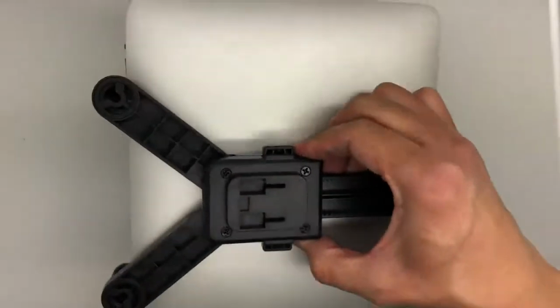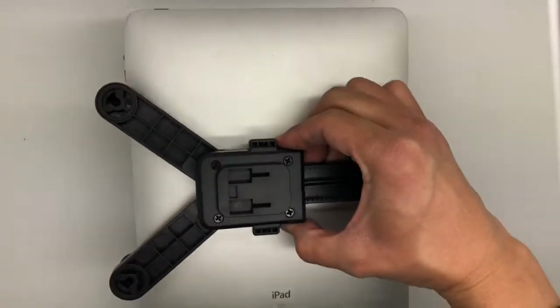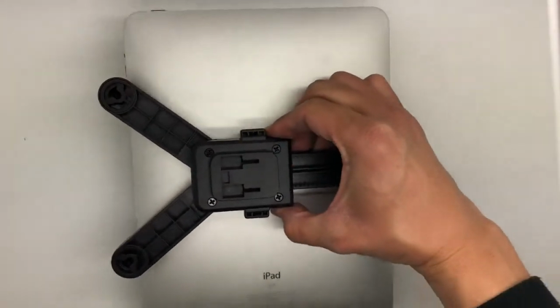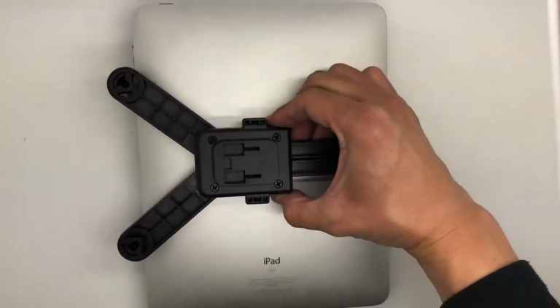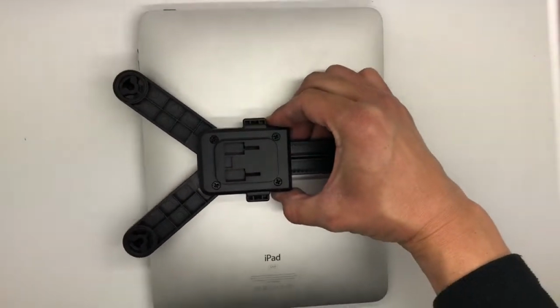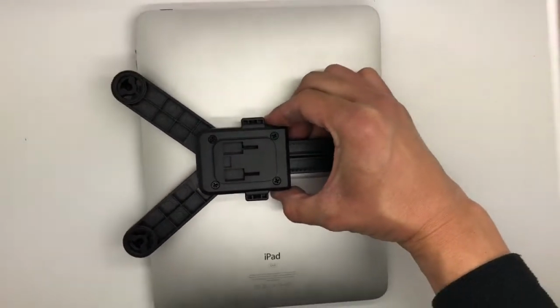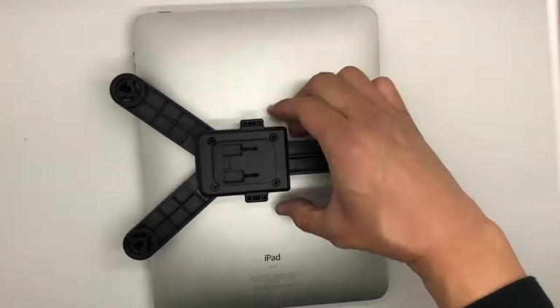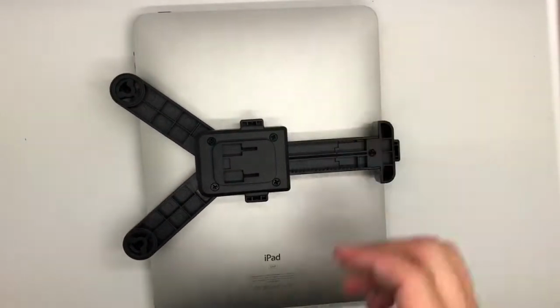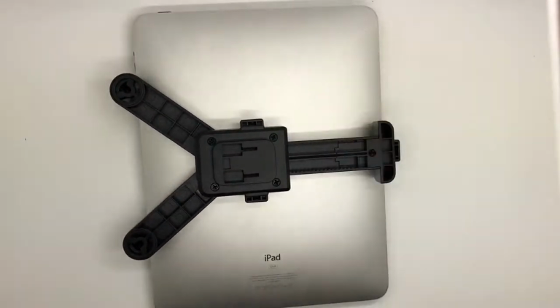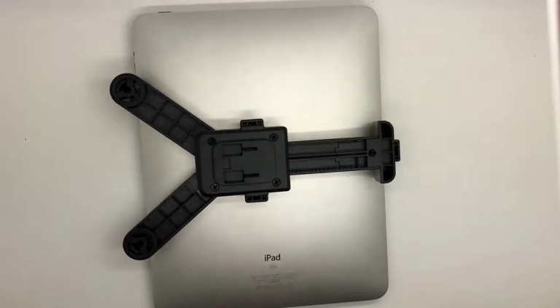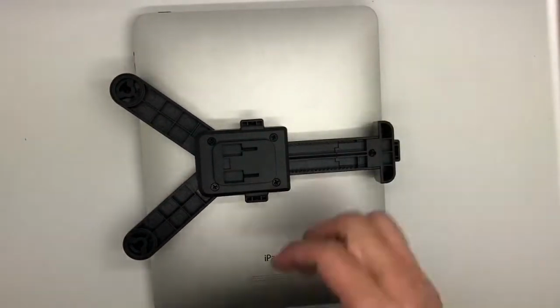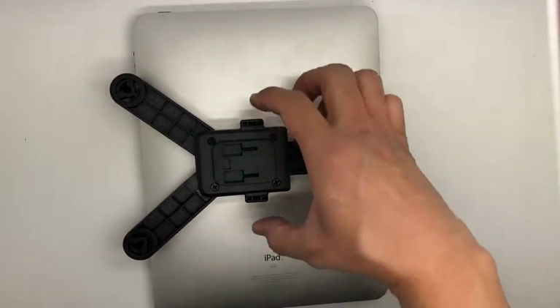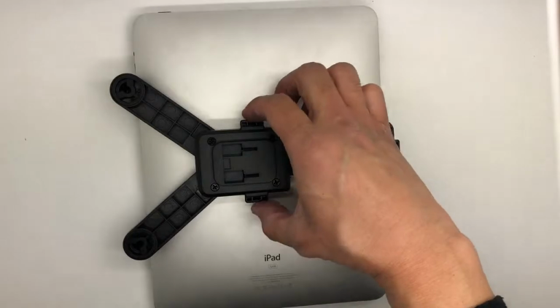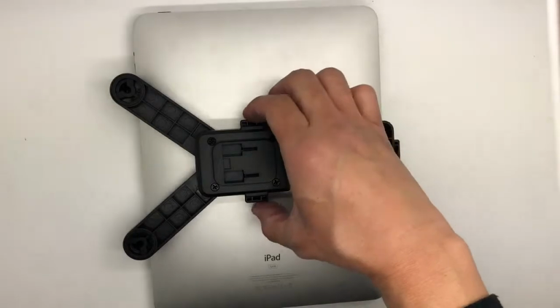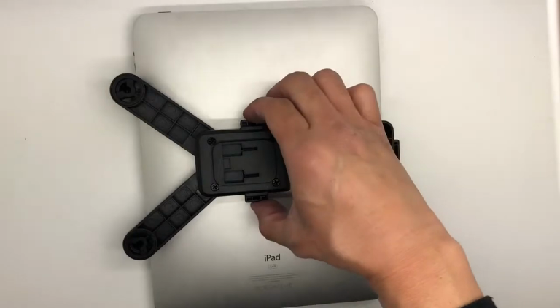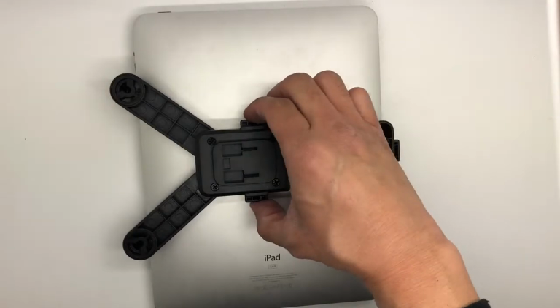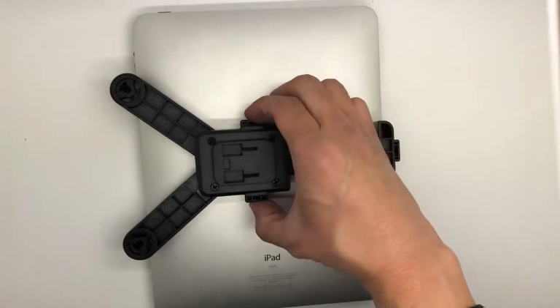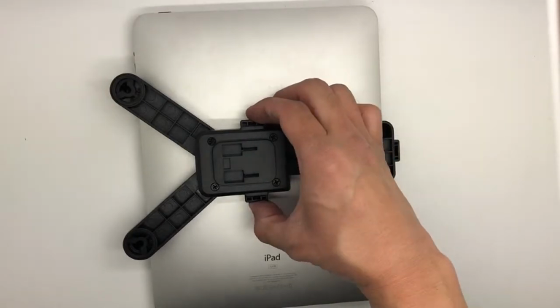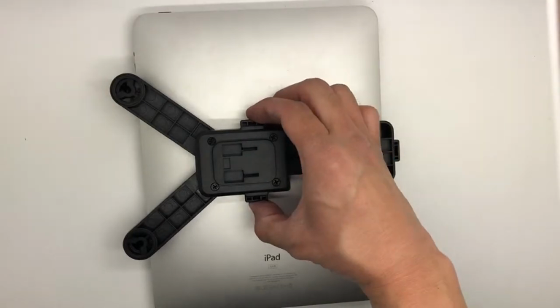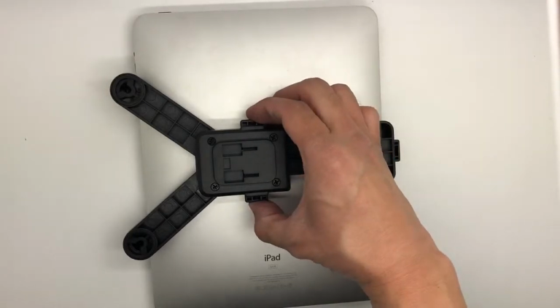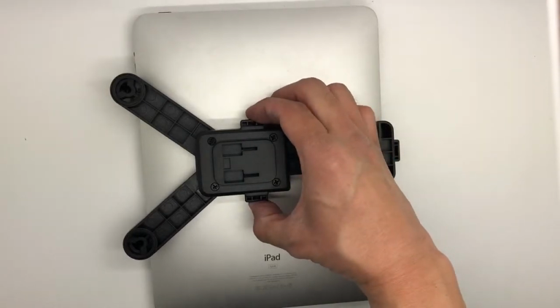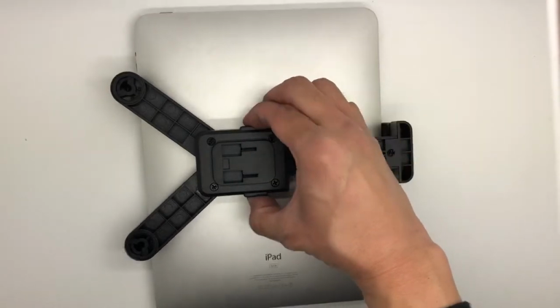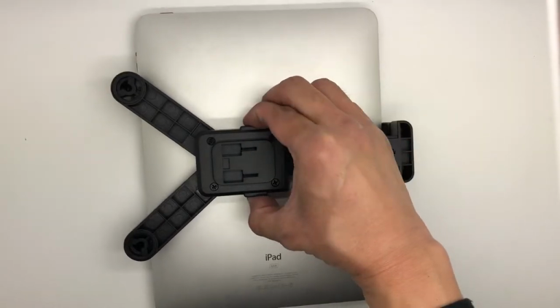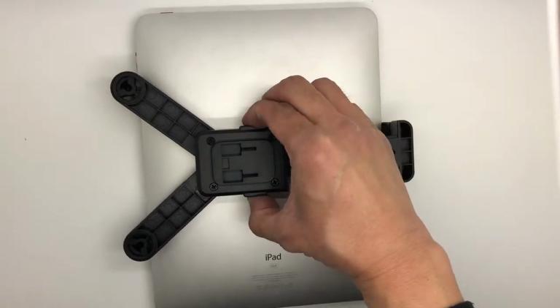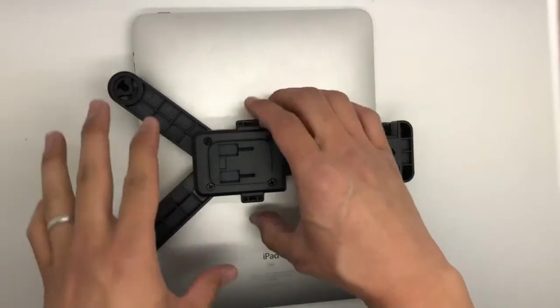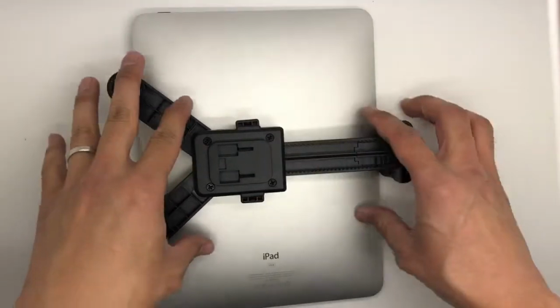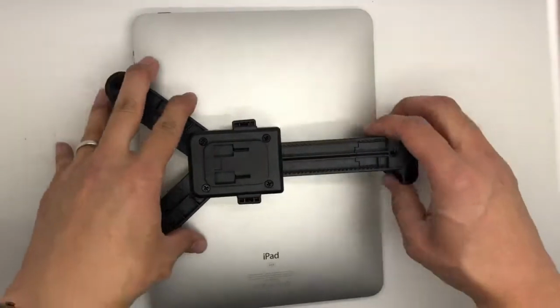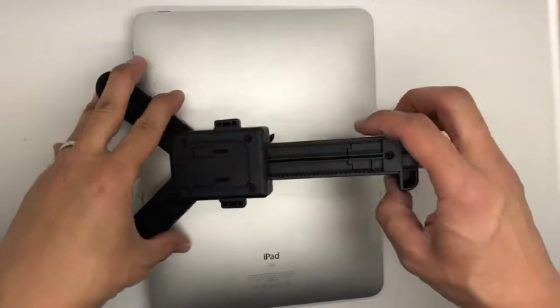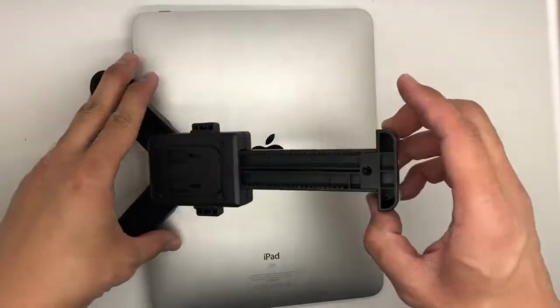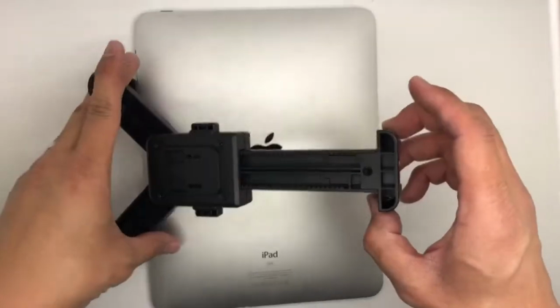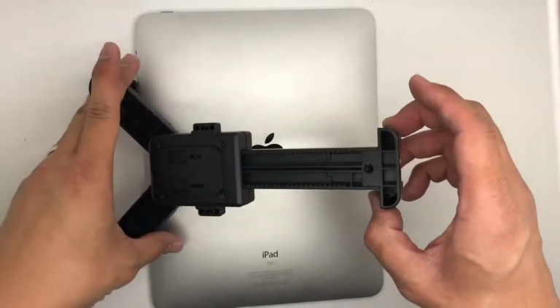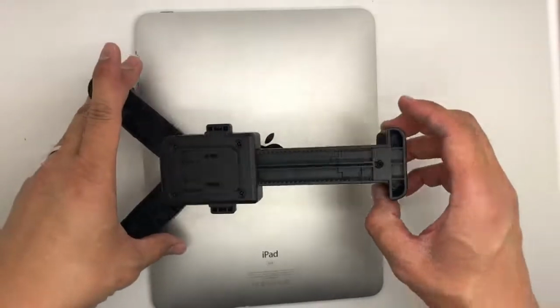If you need to release your tablet, please press the release button again and it comes right out.